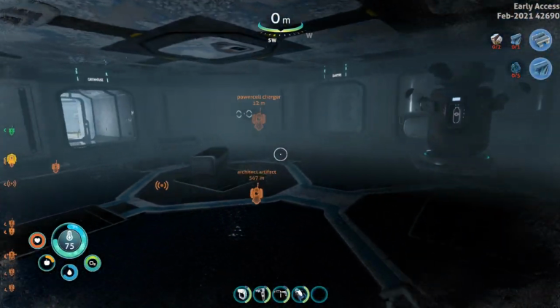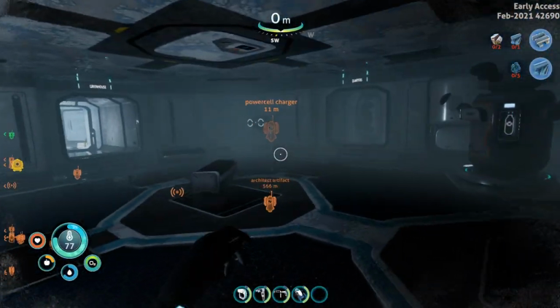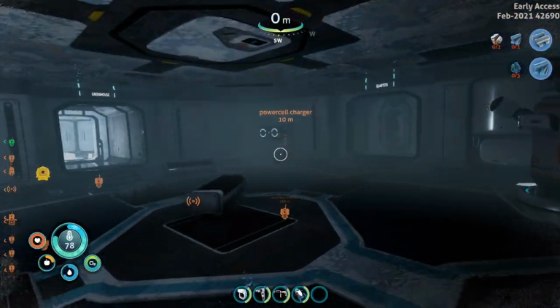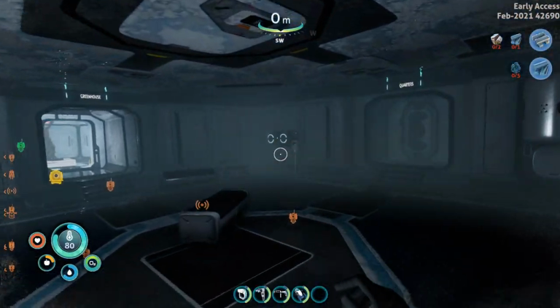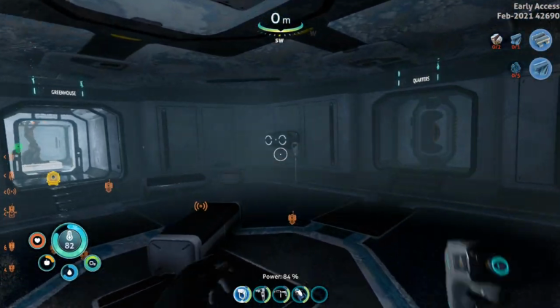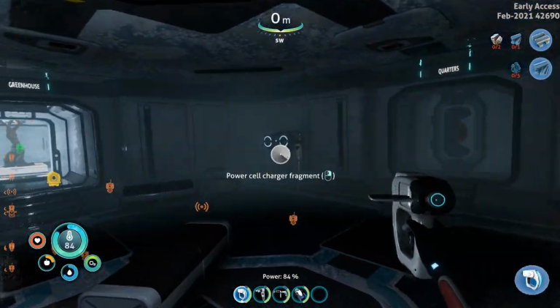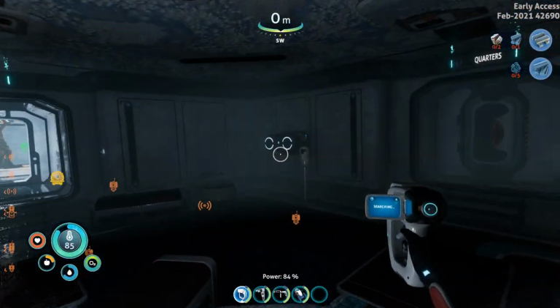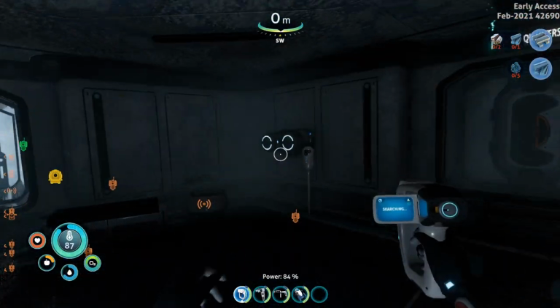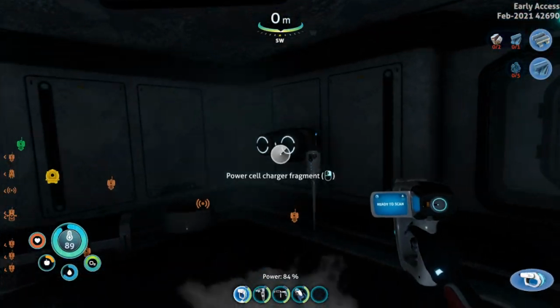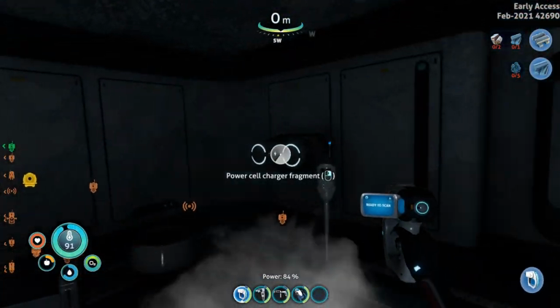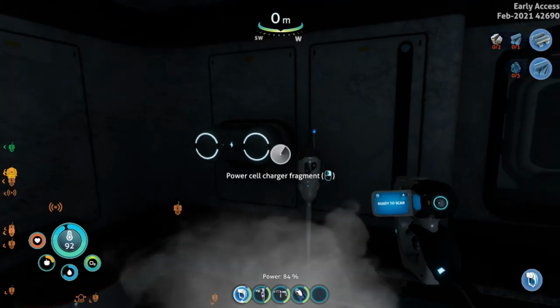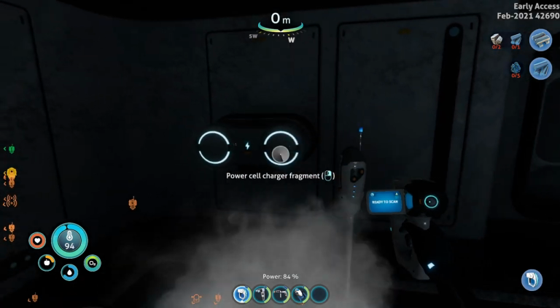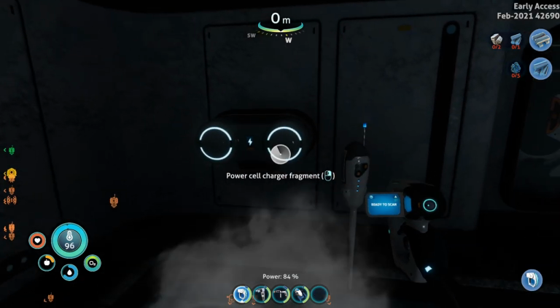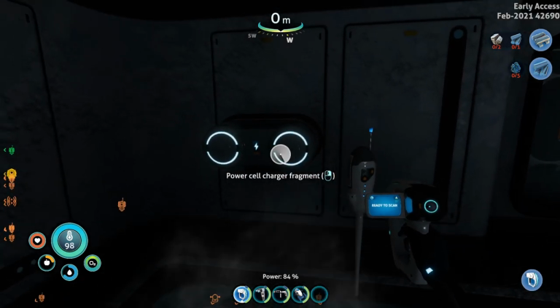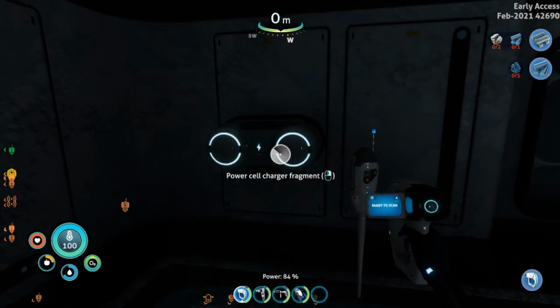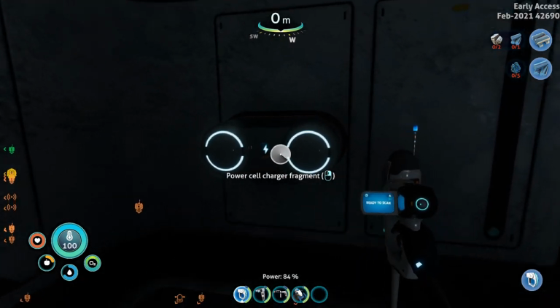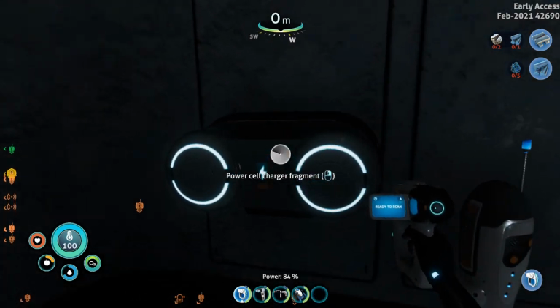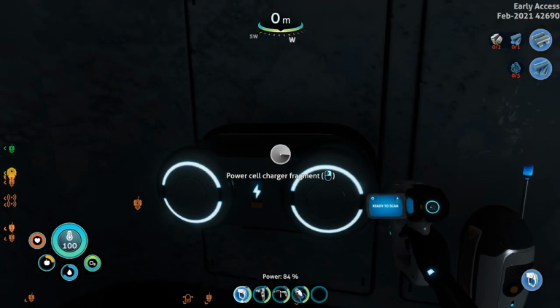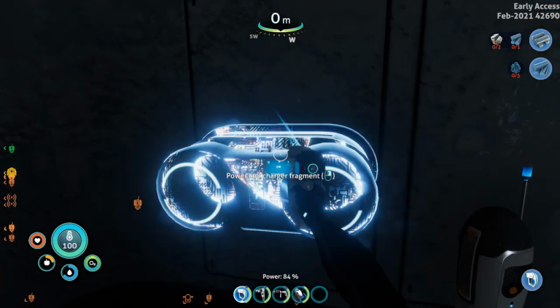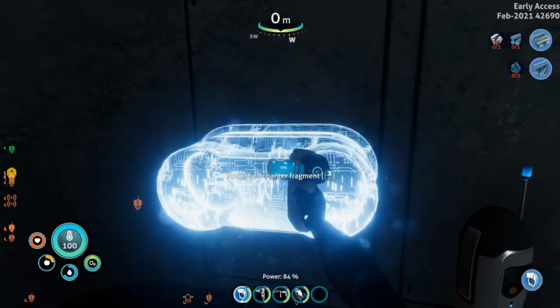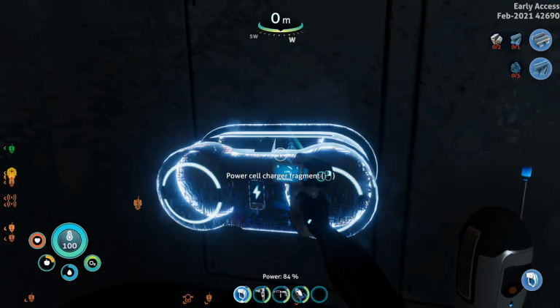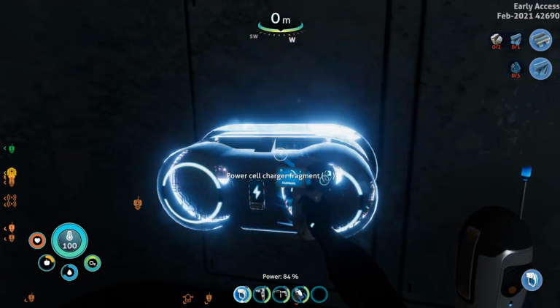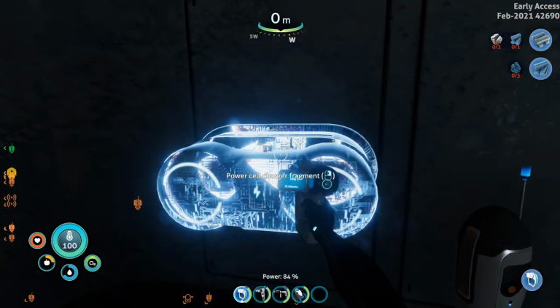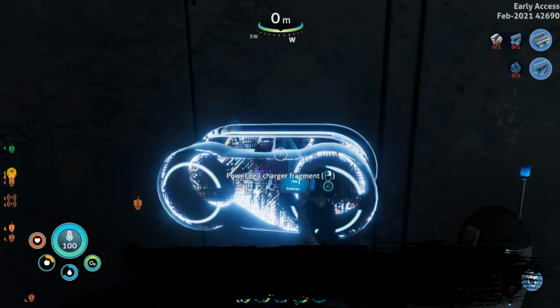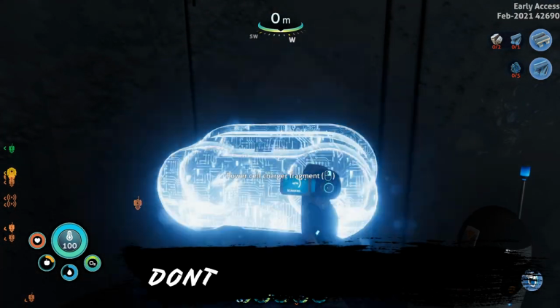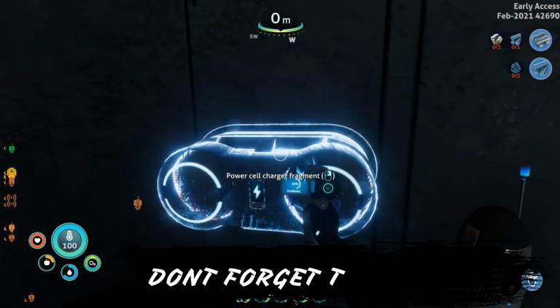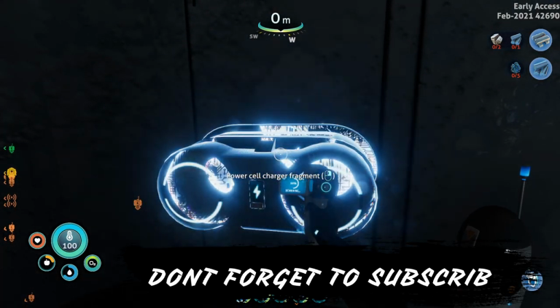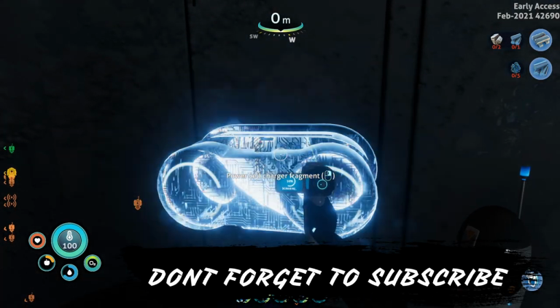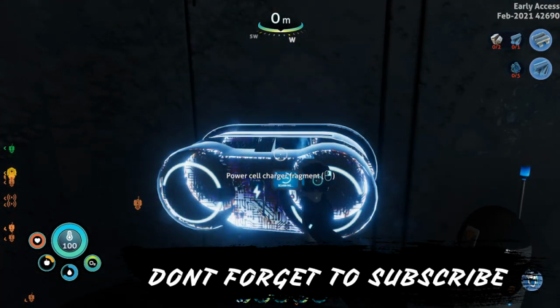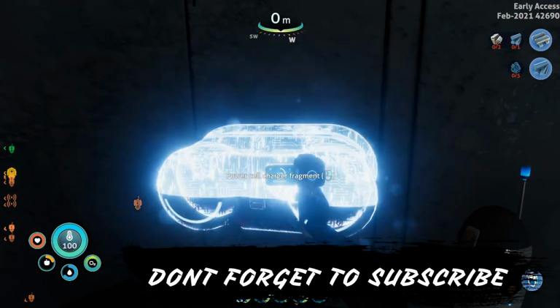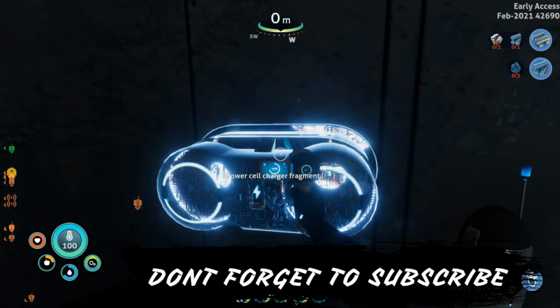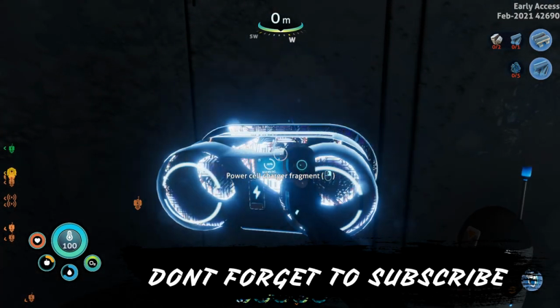And over there is the Power Cell Charger. You can go ahead and scan it and then you have yourself a power cell.